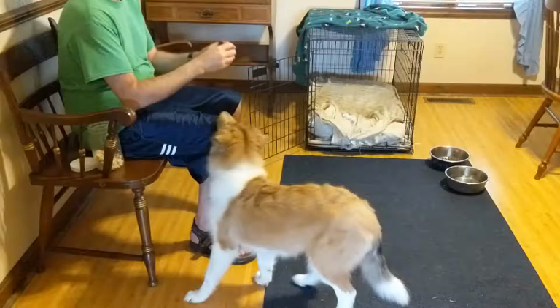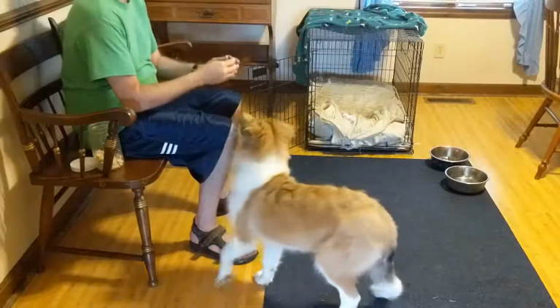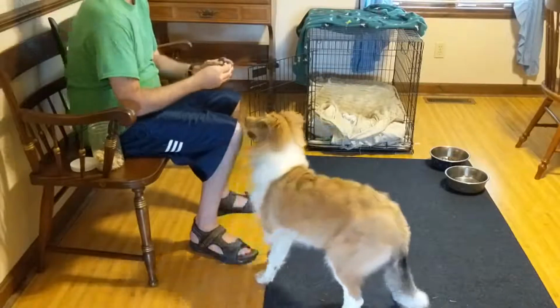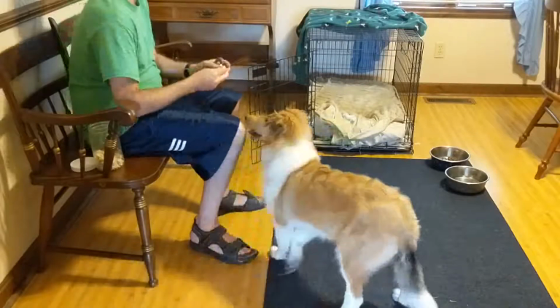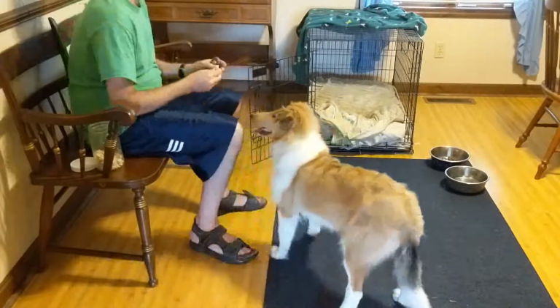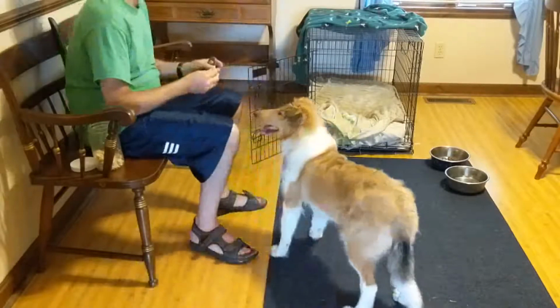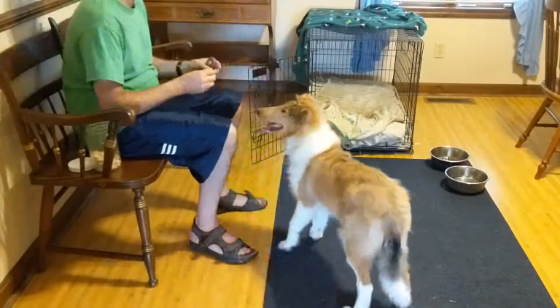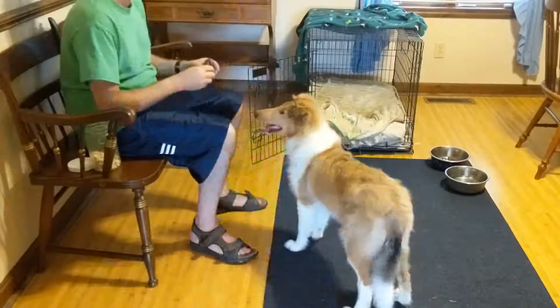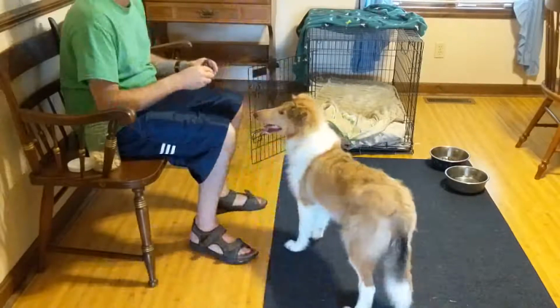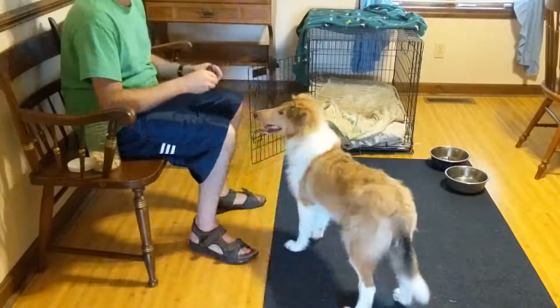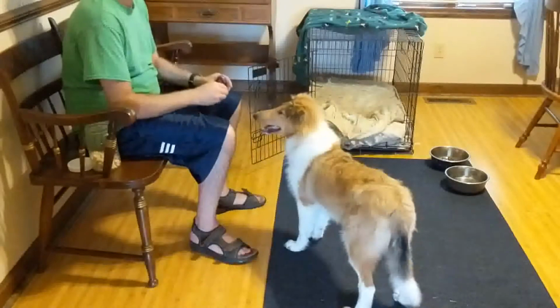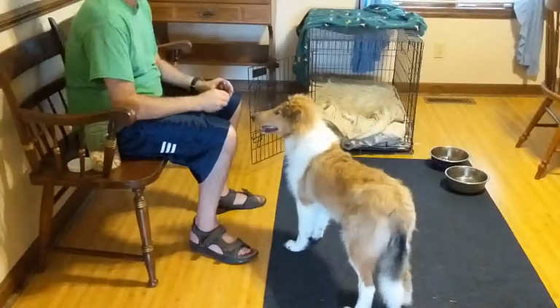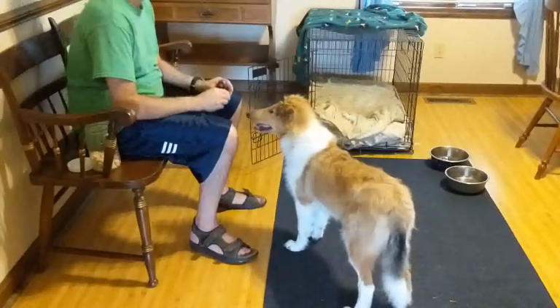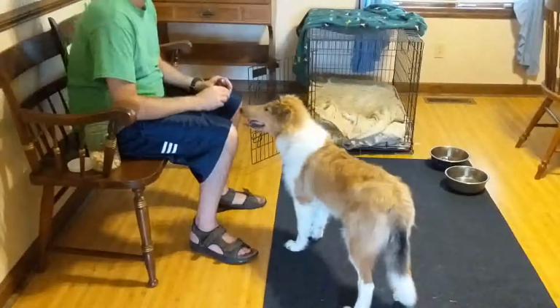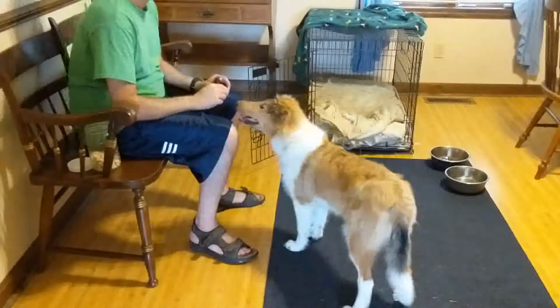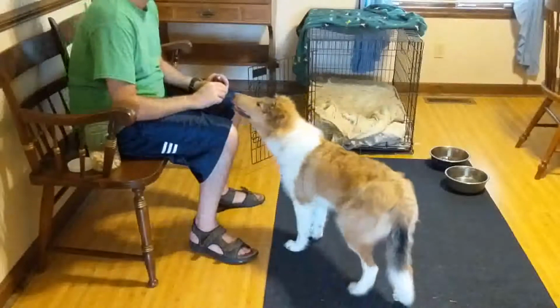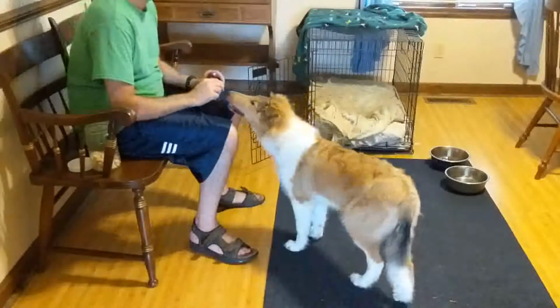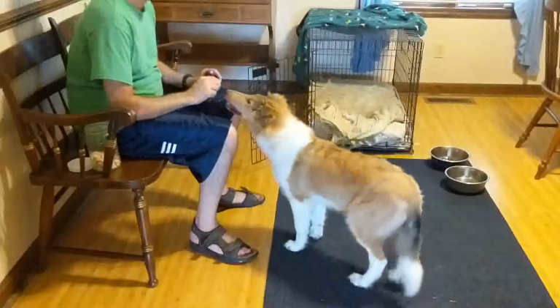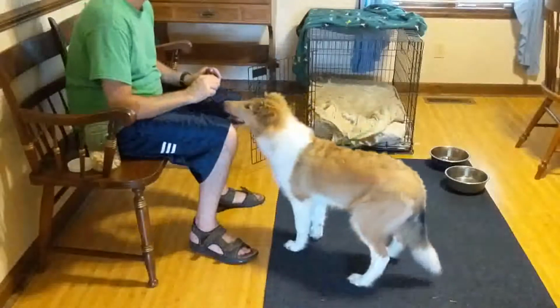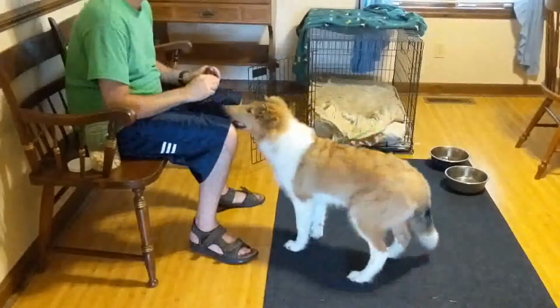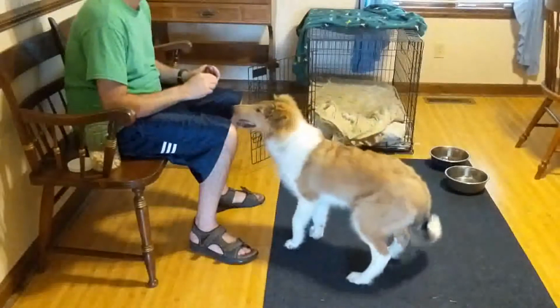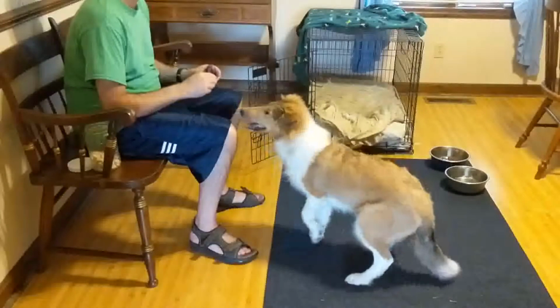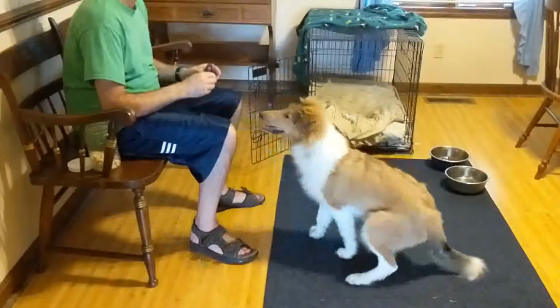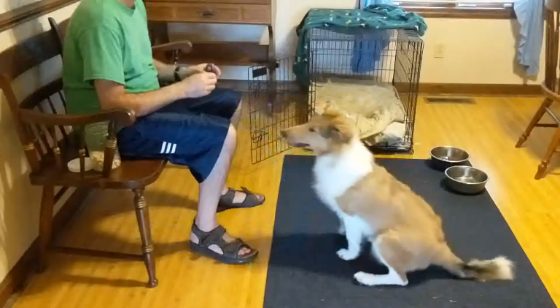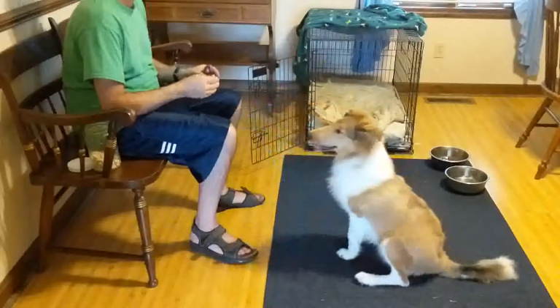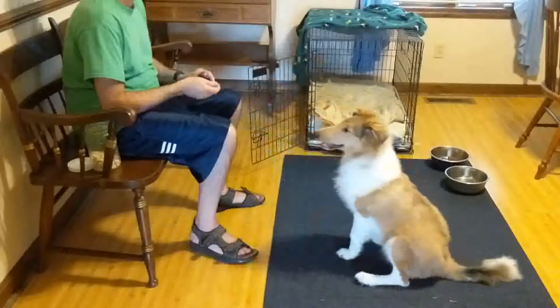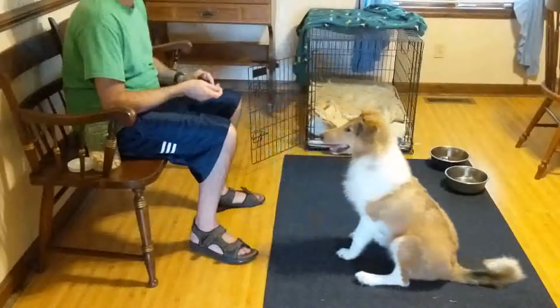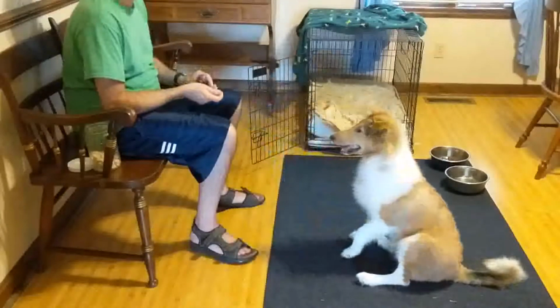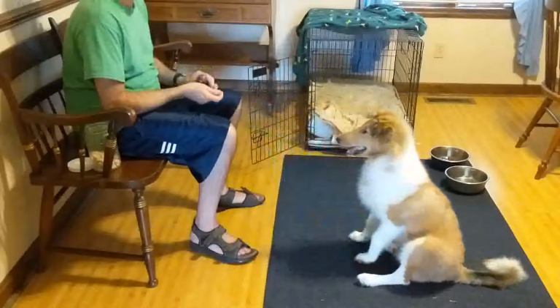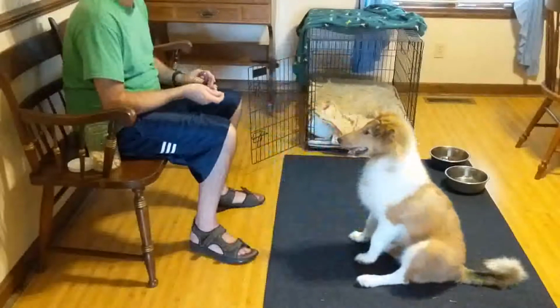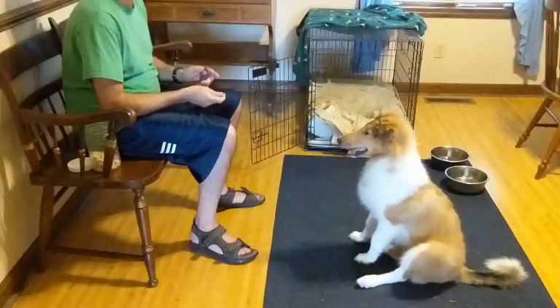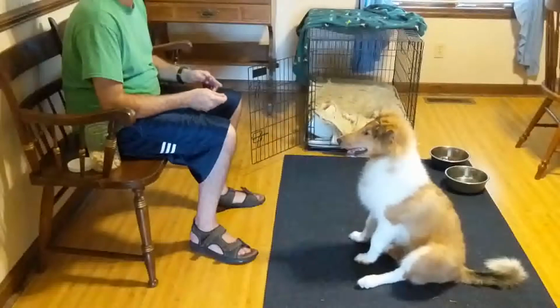Hello my friends, today I'm going to be showing you how to teach your dog to shake hands.